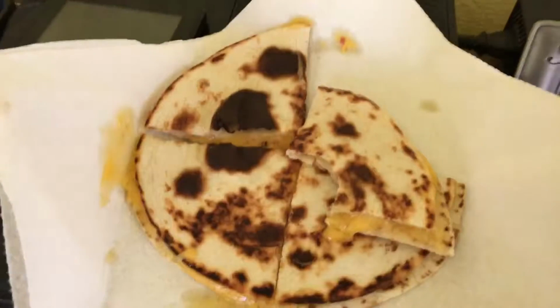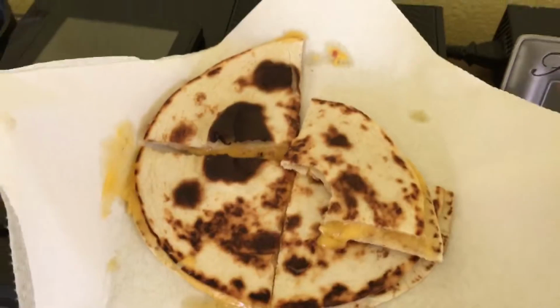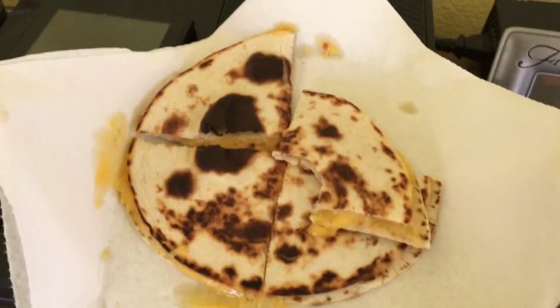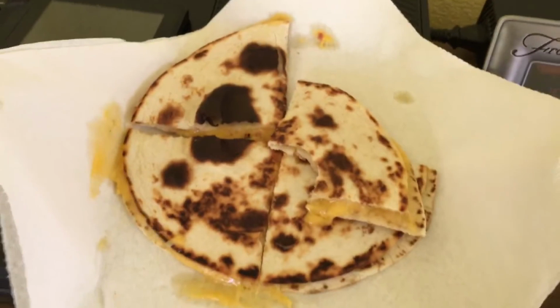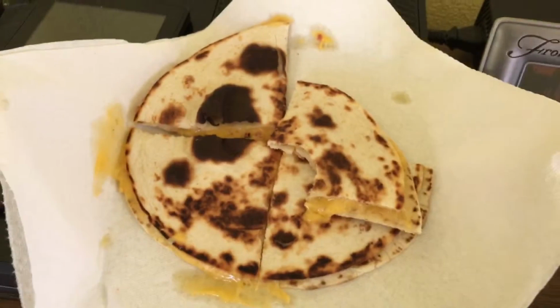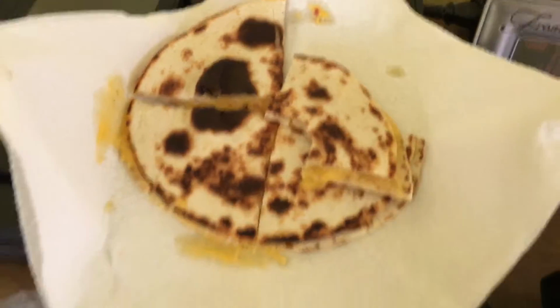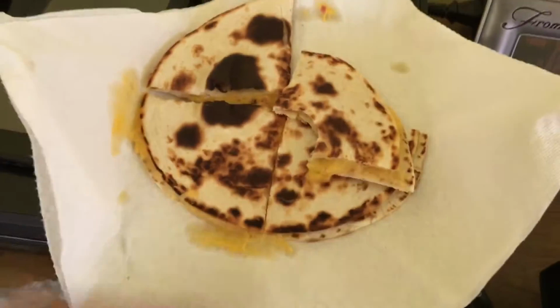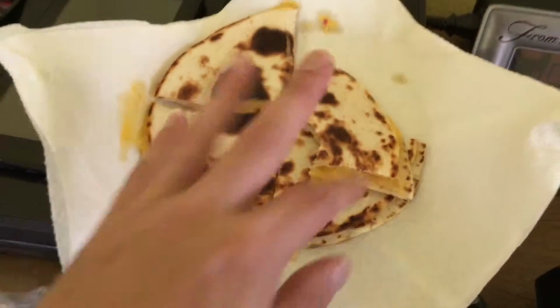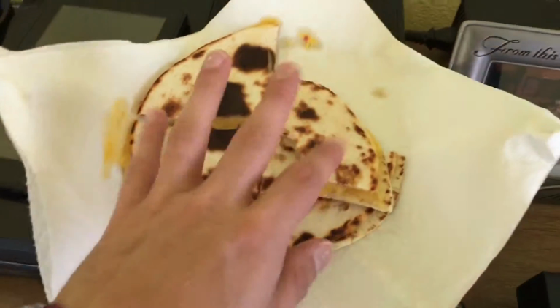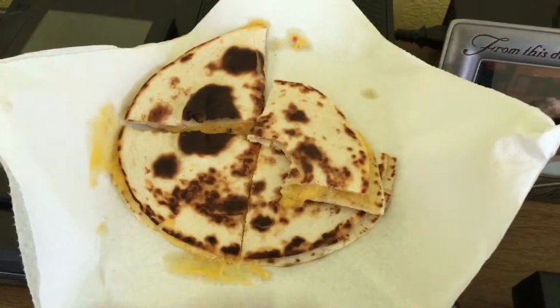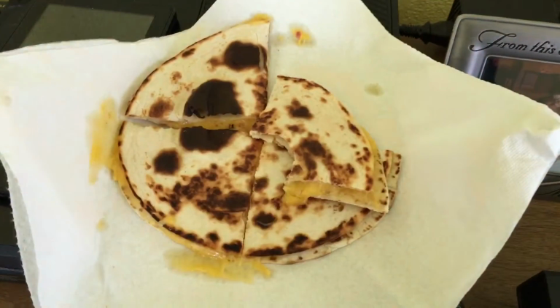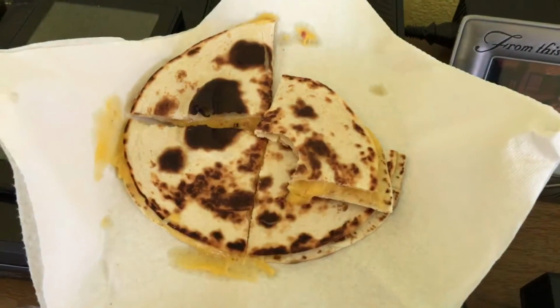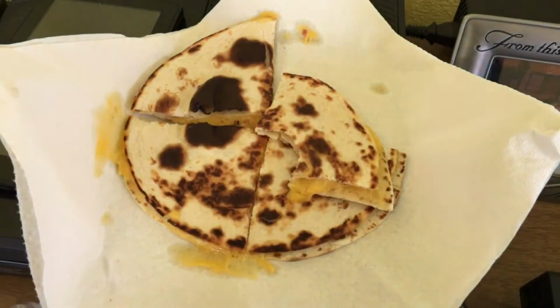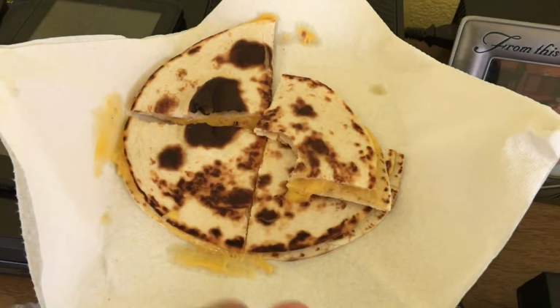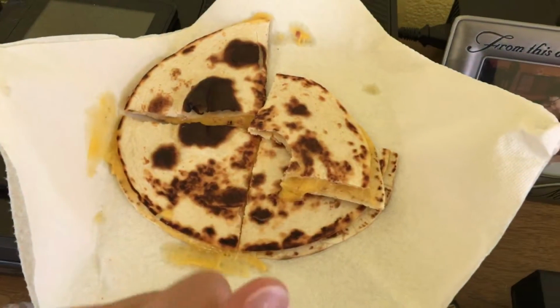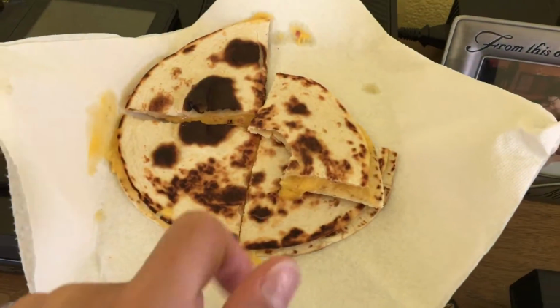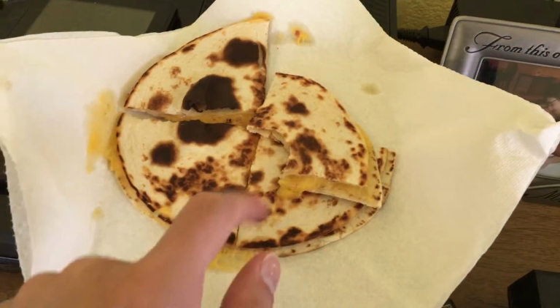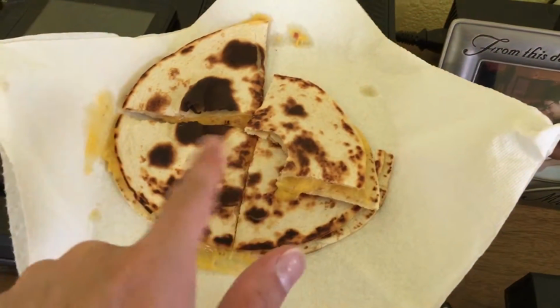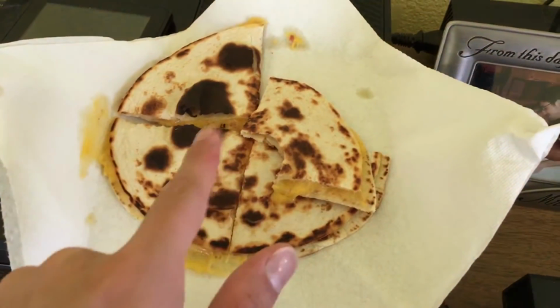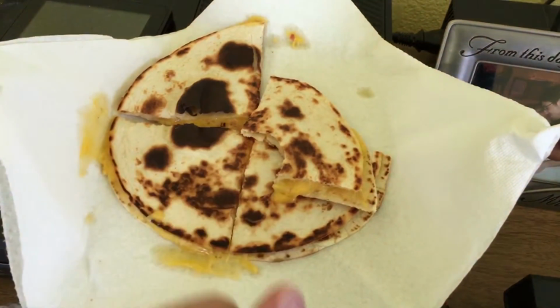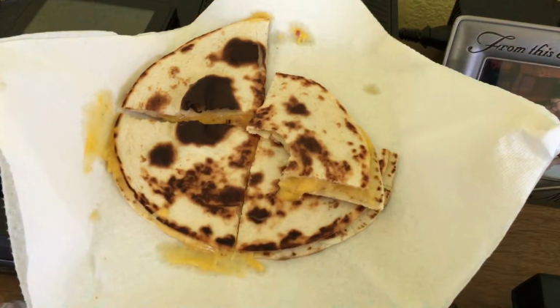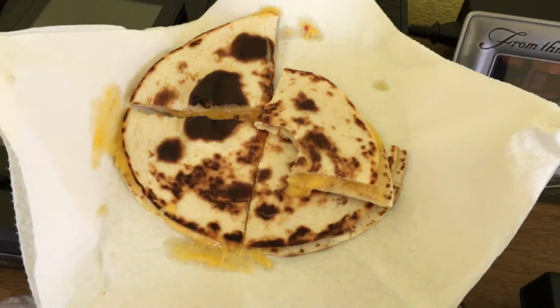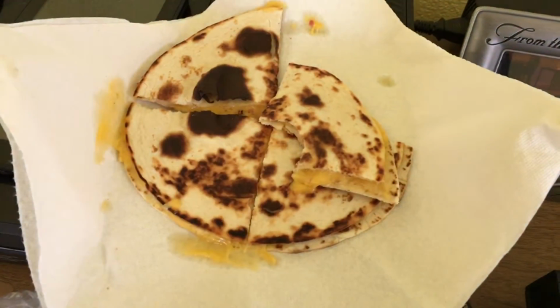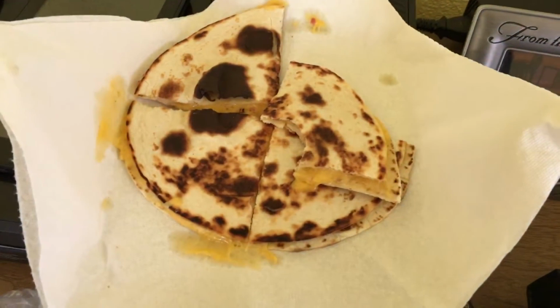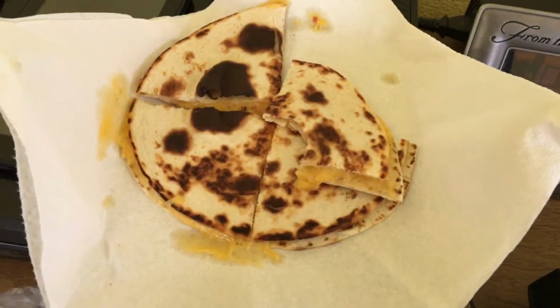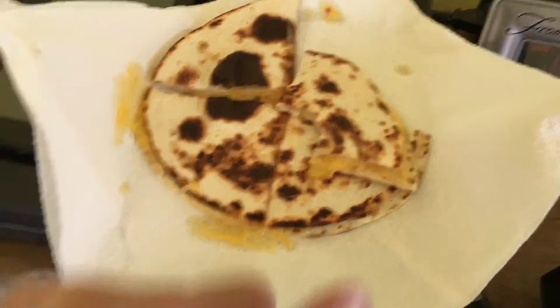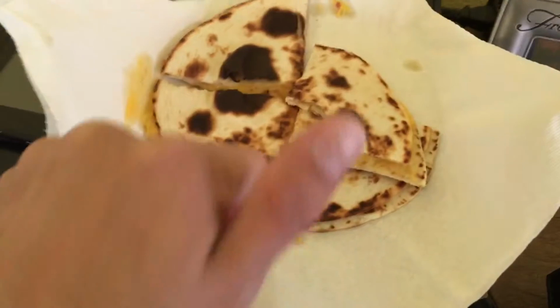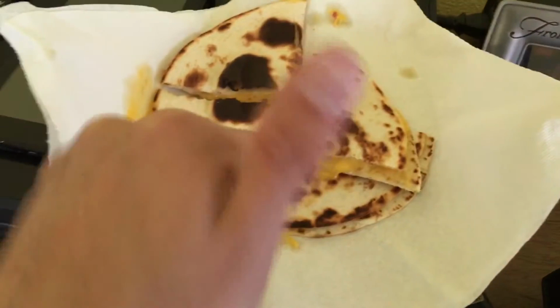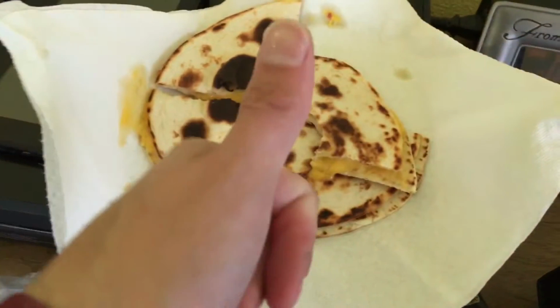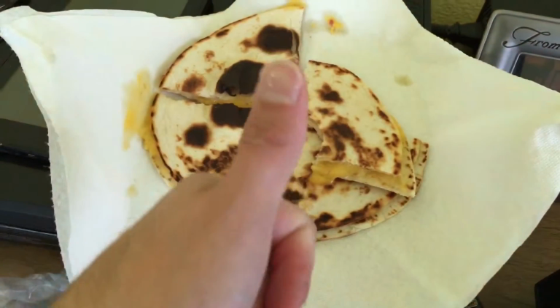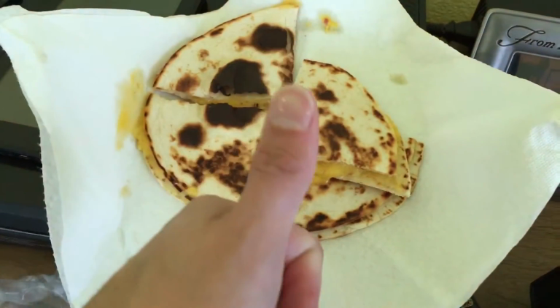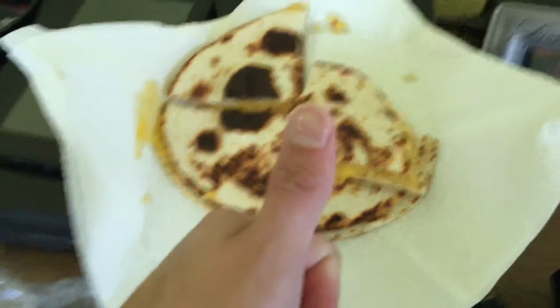Was hungry and decided to make myself something for lunch, so I went with the quesadilla route — like yesterday. Thanks, babe.